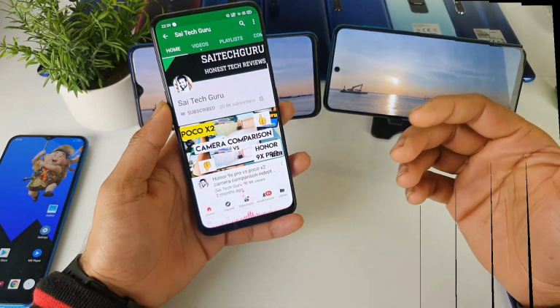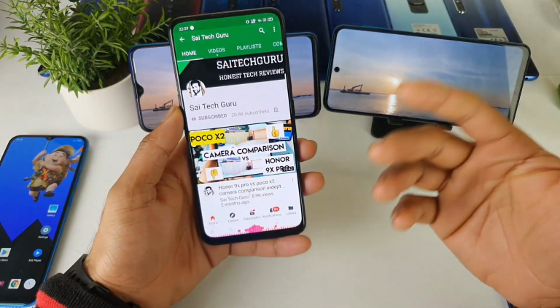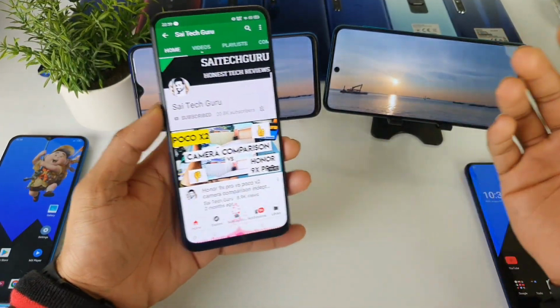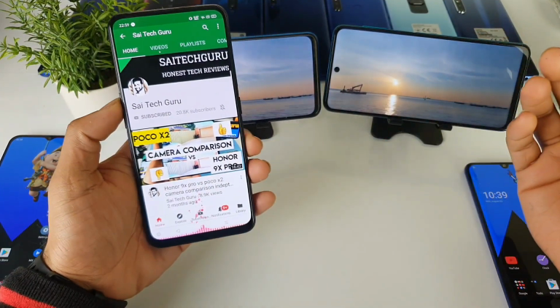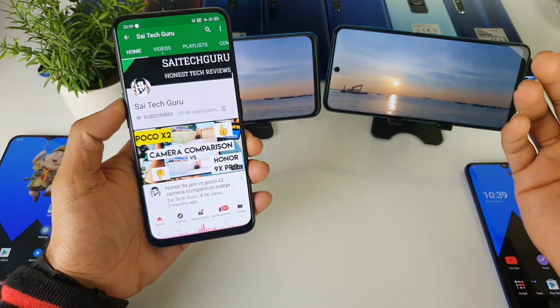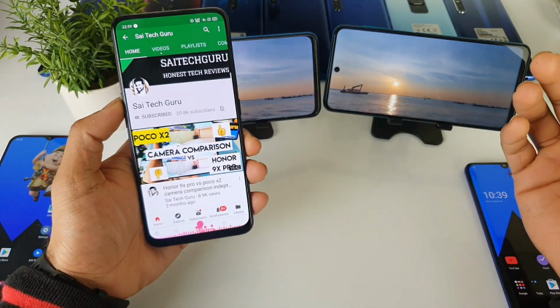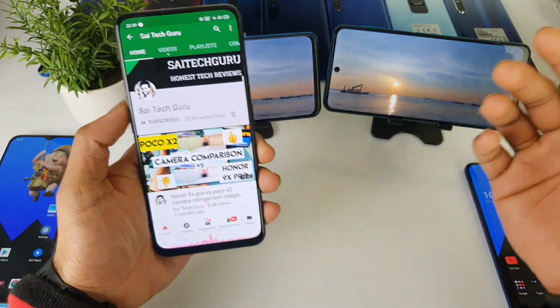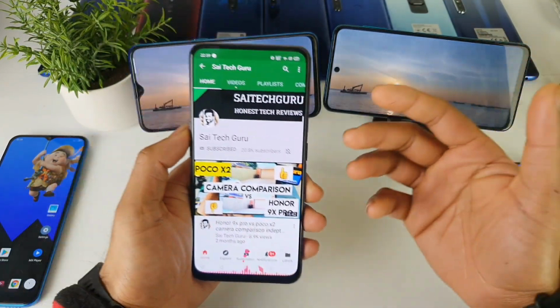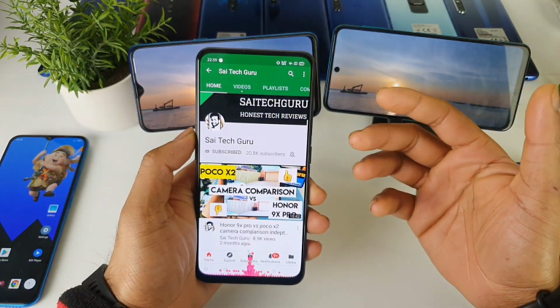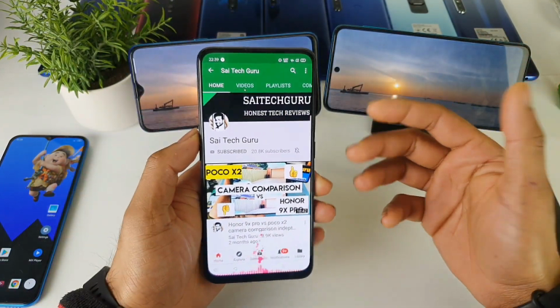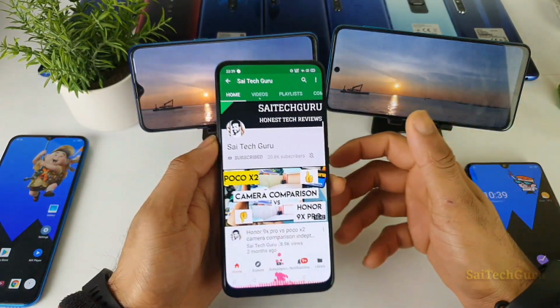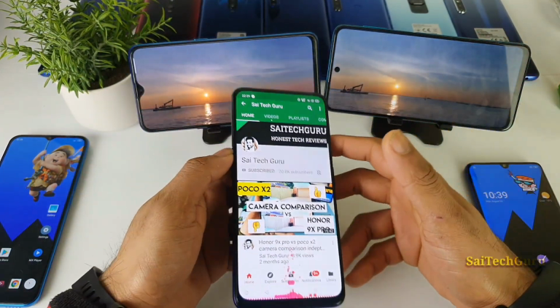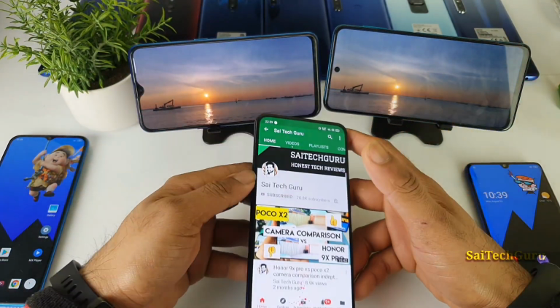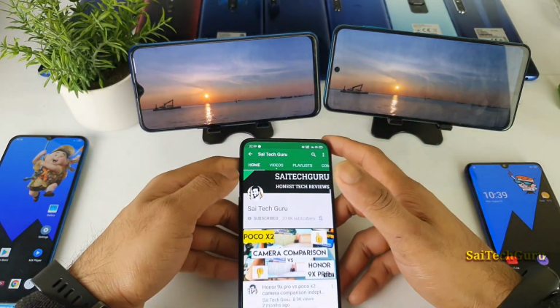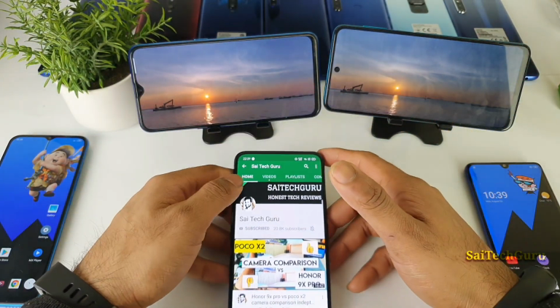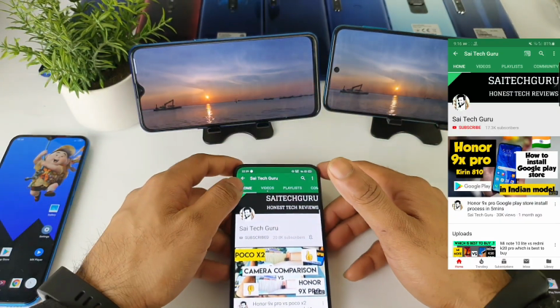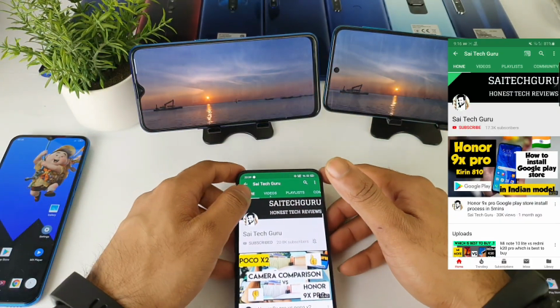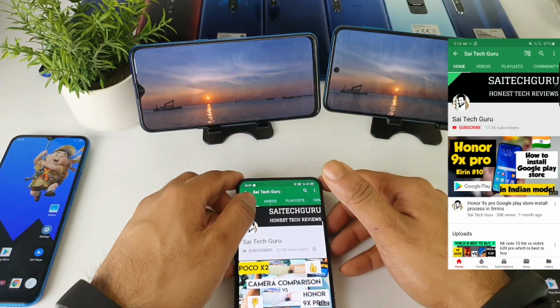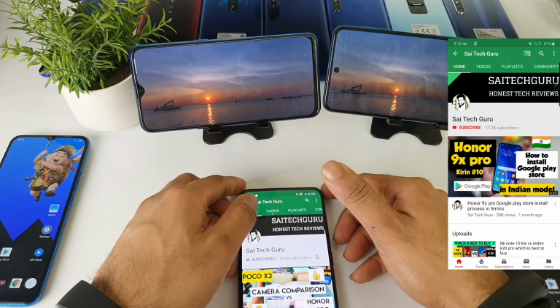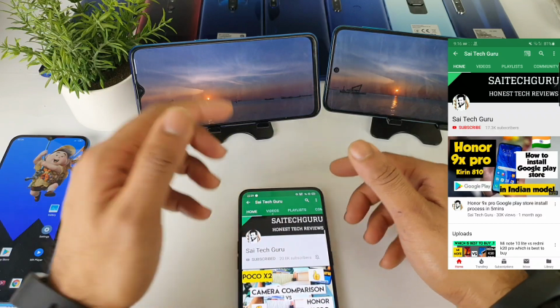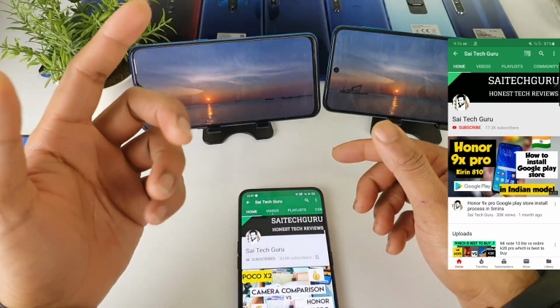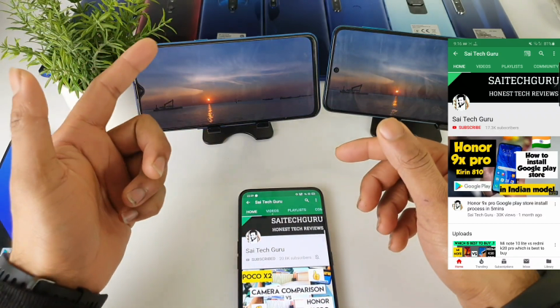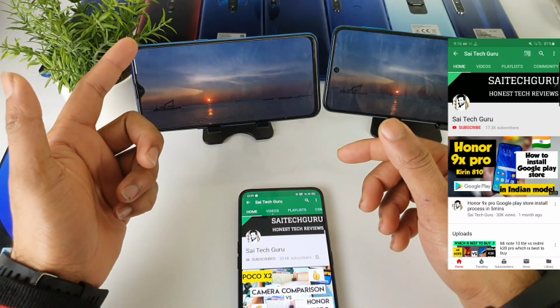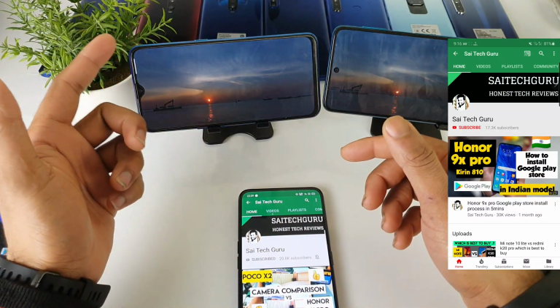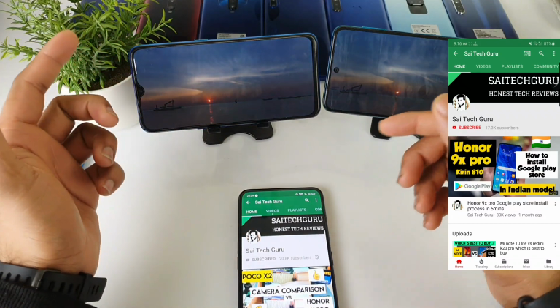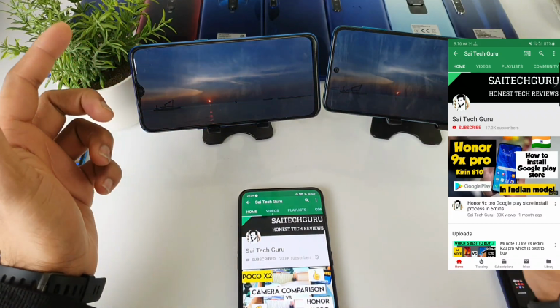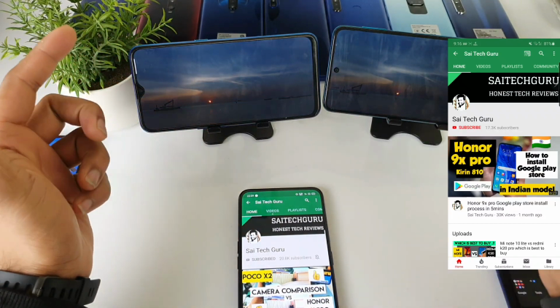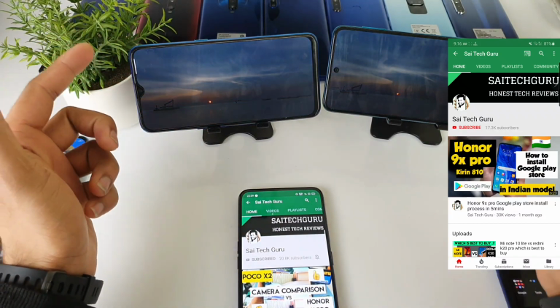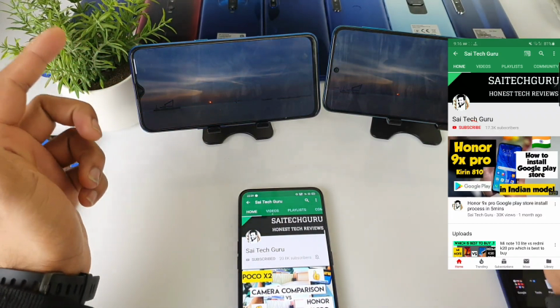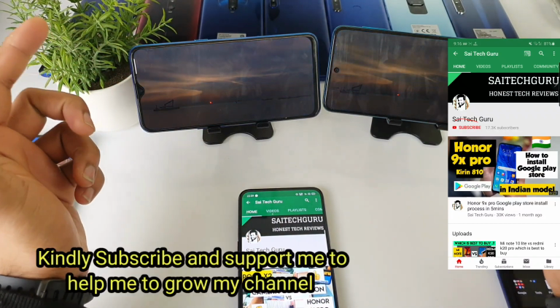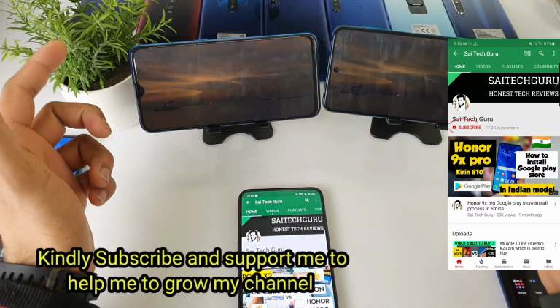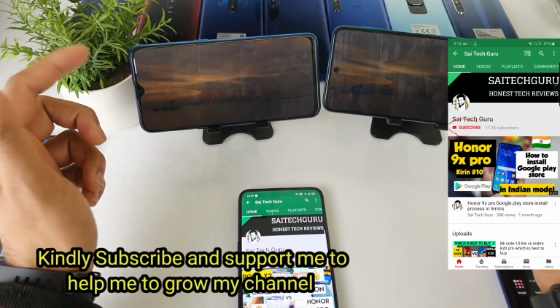Hello everyone. Hi, I am Sai Chaitanya. Welcome to Sai Tech Guru. In this video, I will be comparing the display of the Realme X2 vs POCO M2 Pro device.